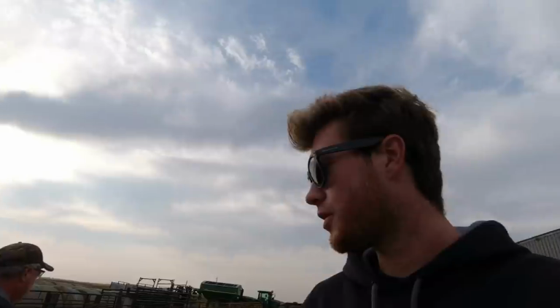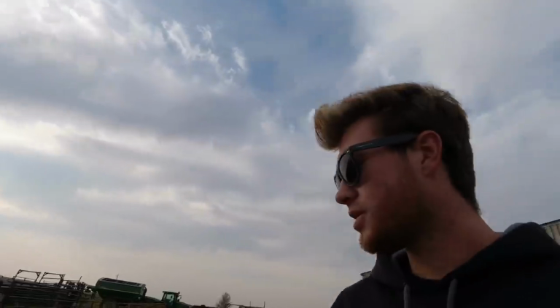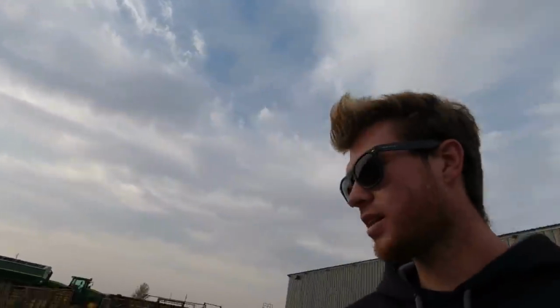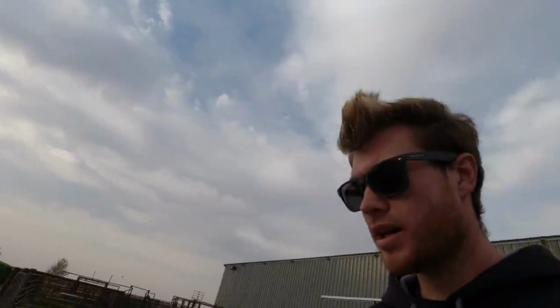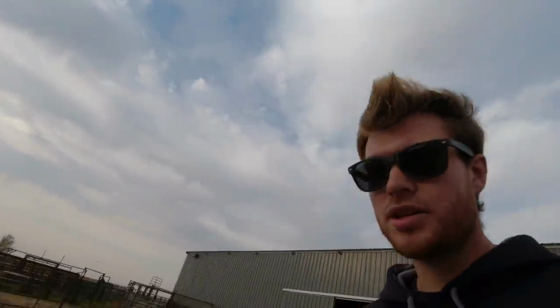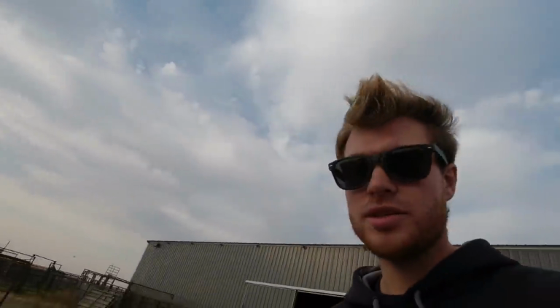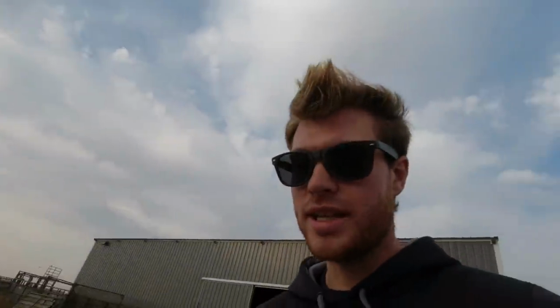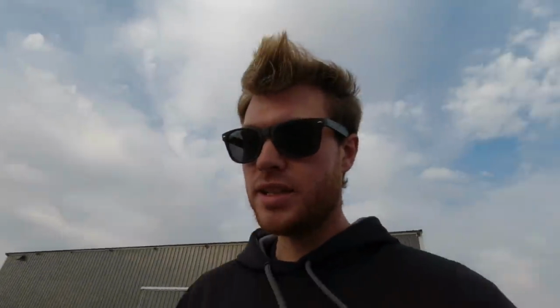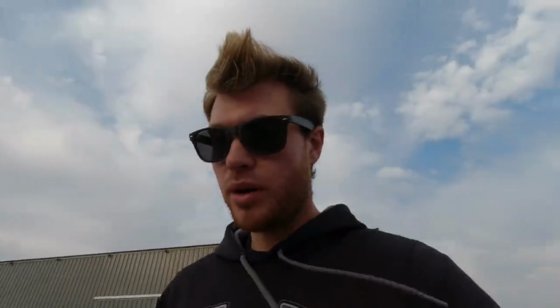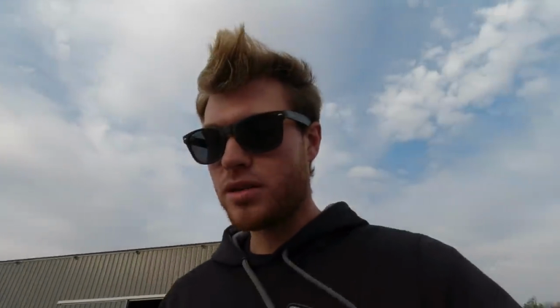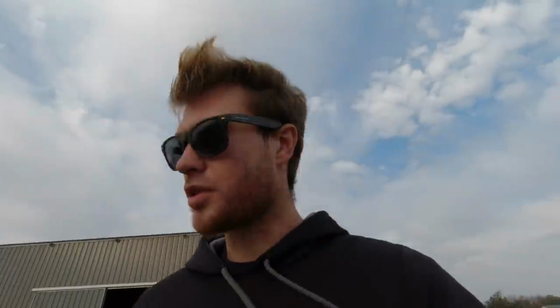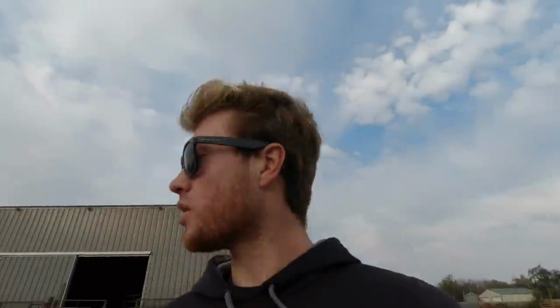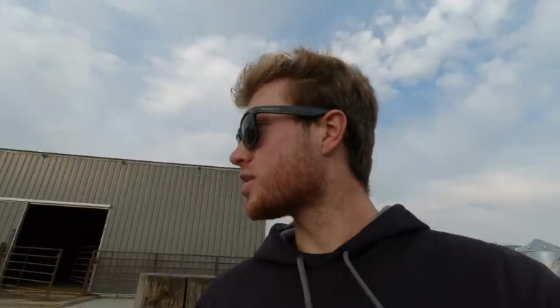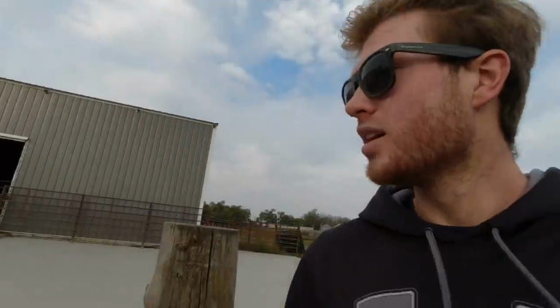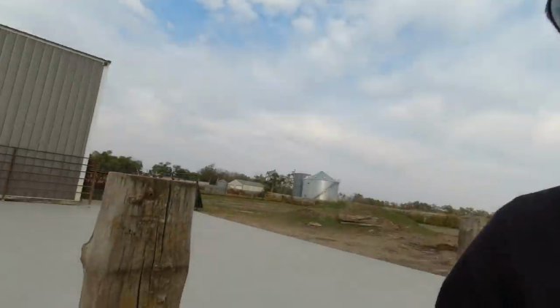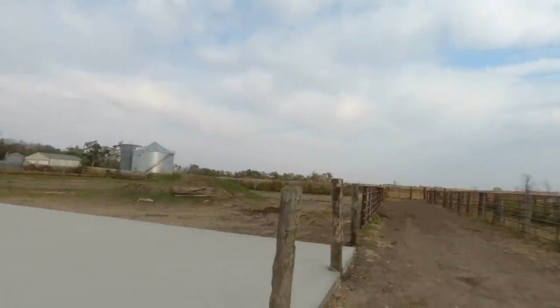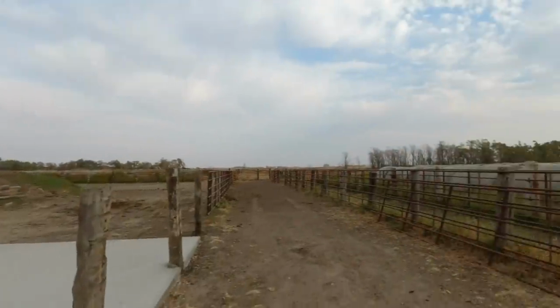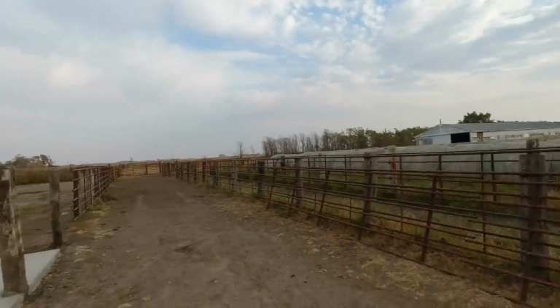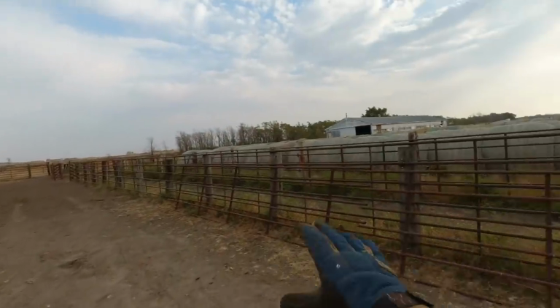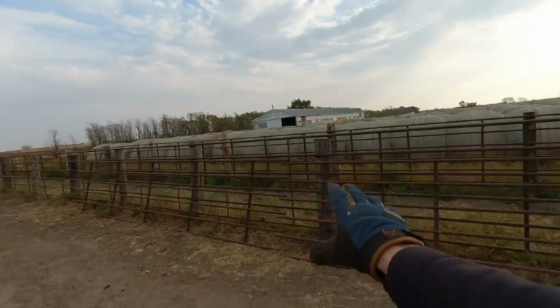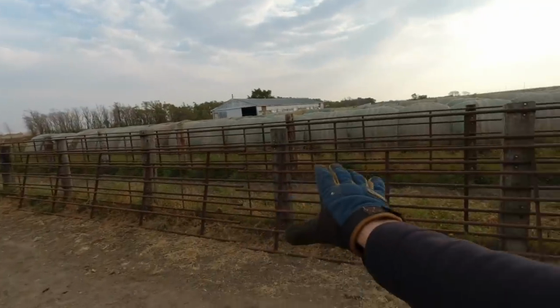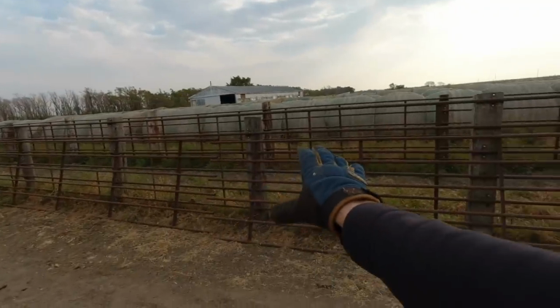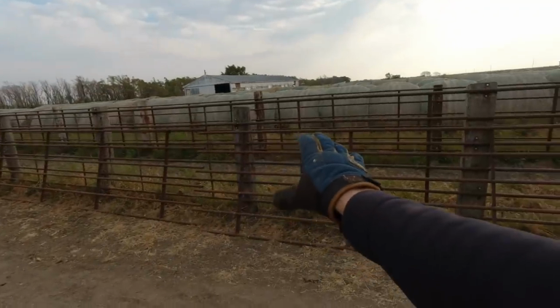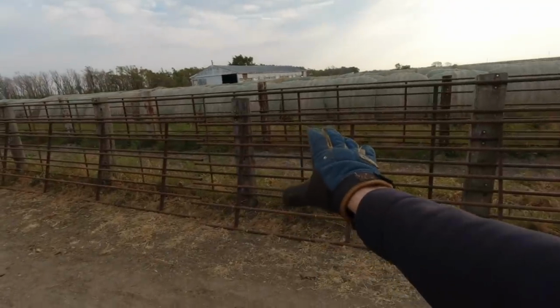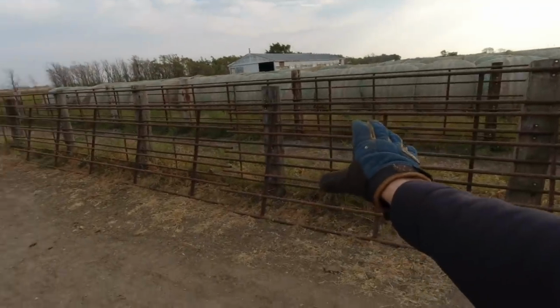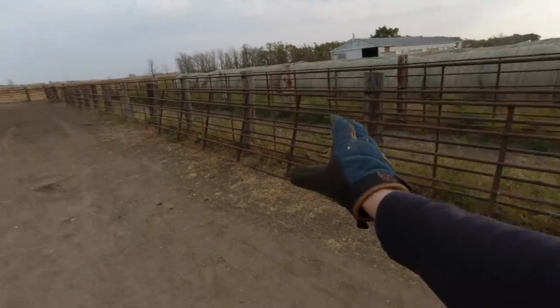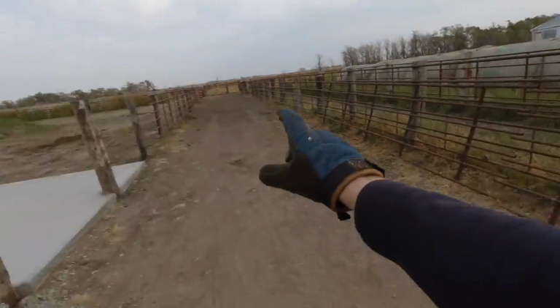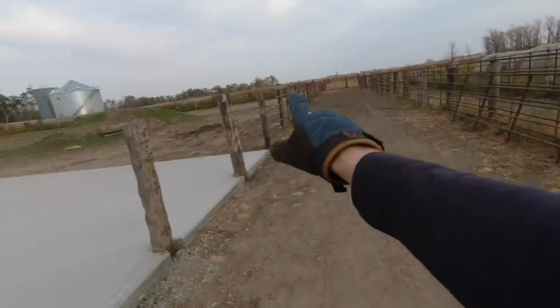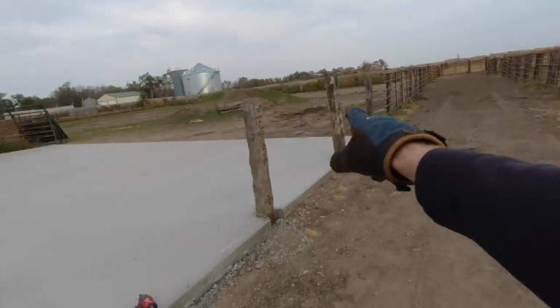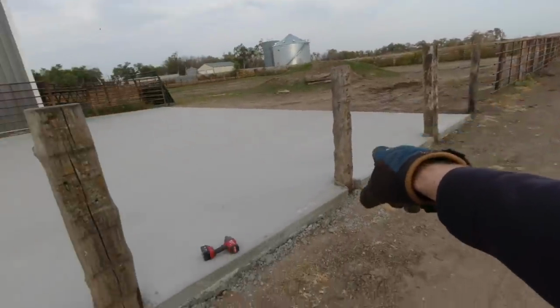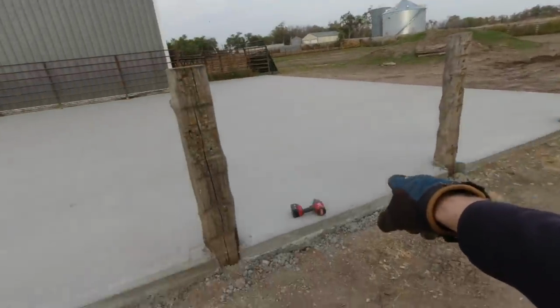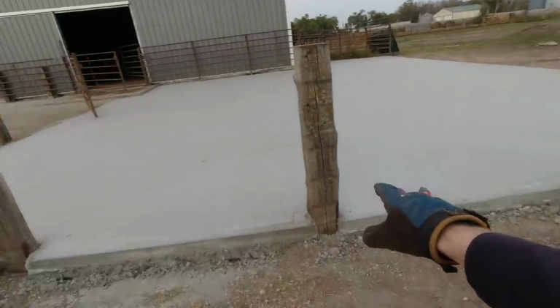First thing we're going to do is the easy part, of course. We just got to slap up the continuous fence panels that they took down to pour the concrete.